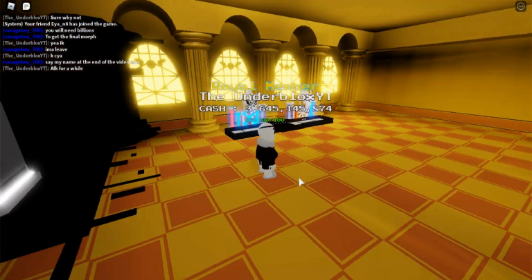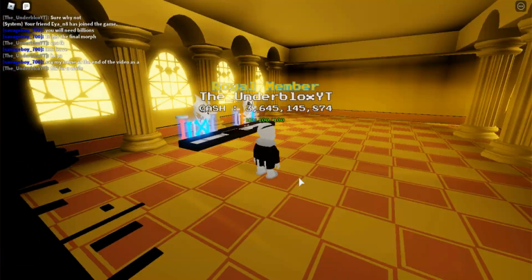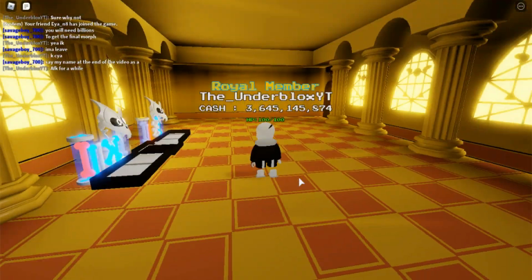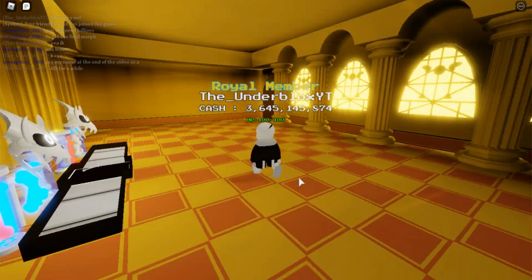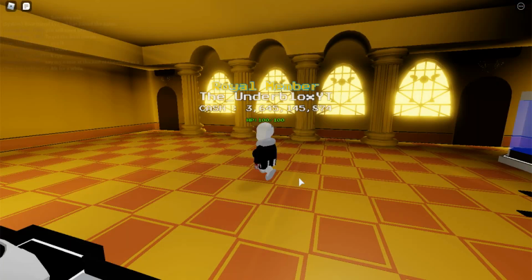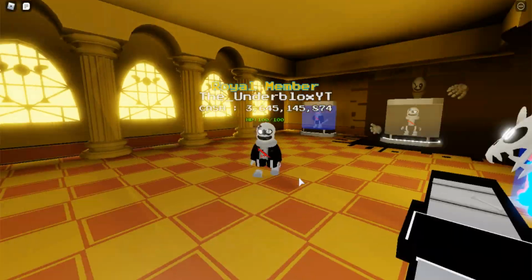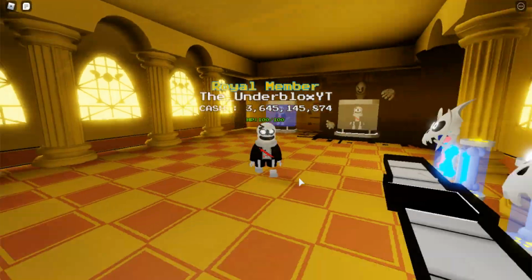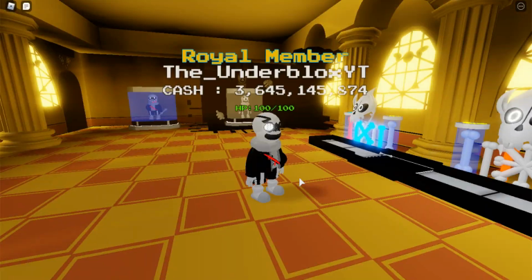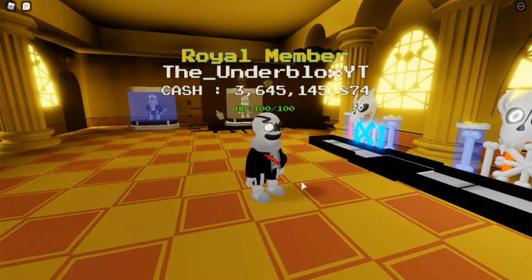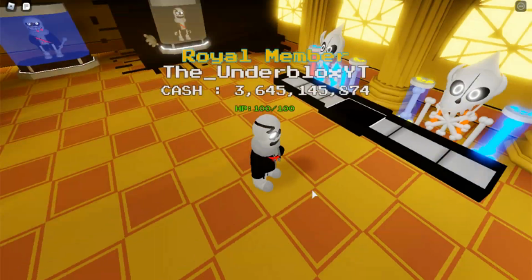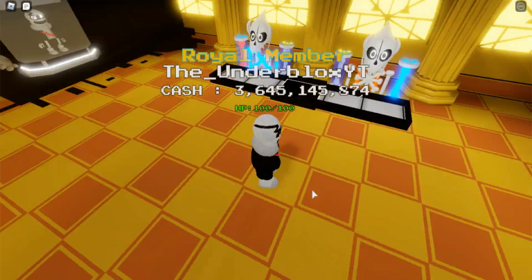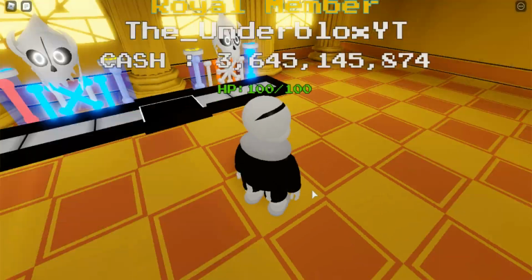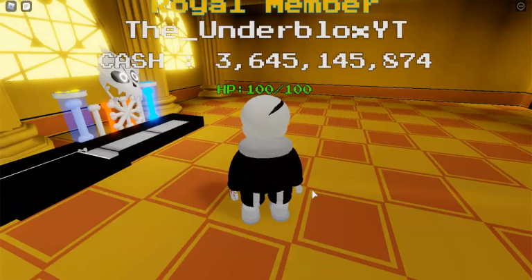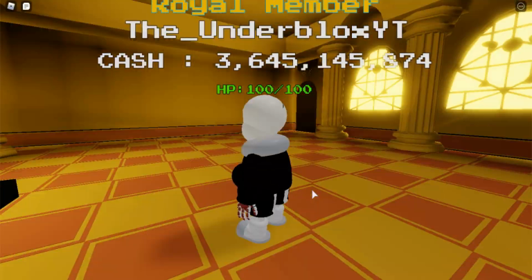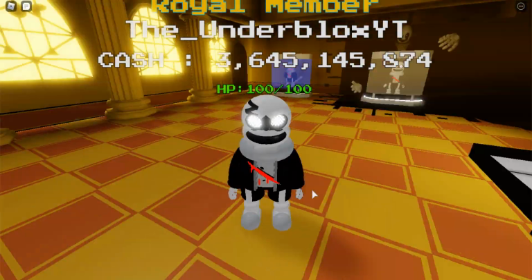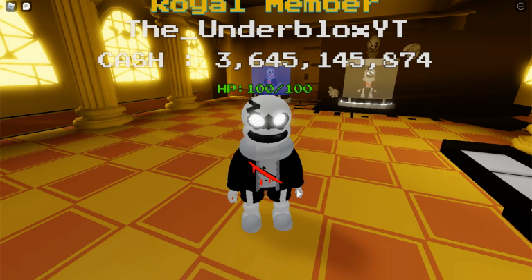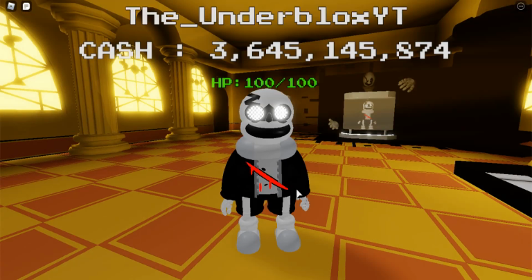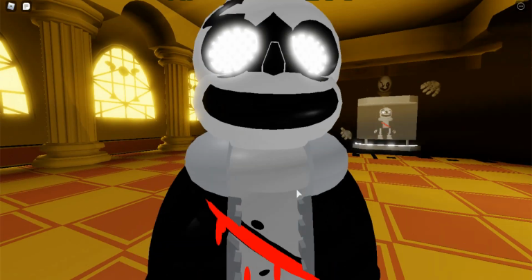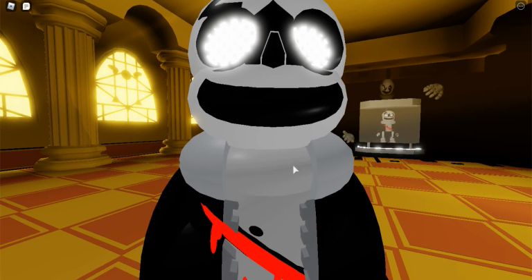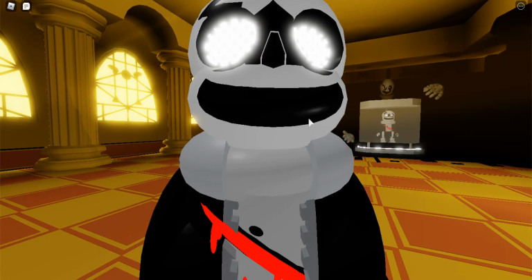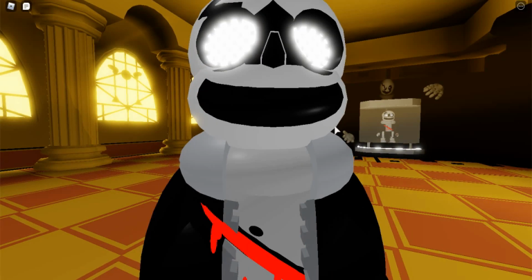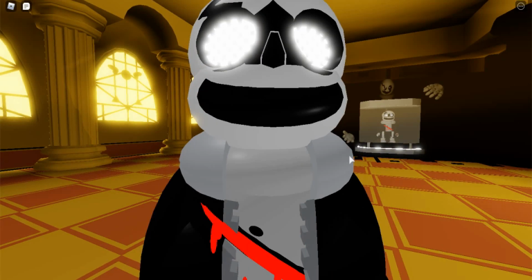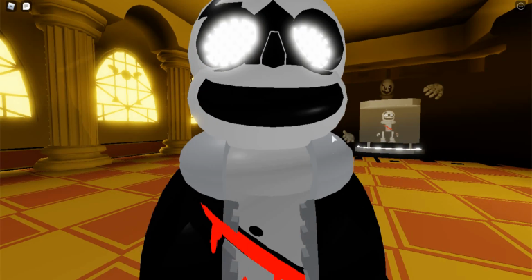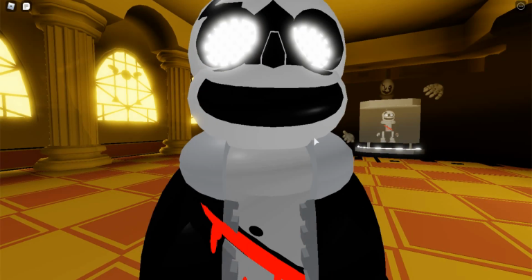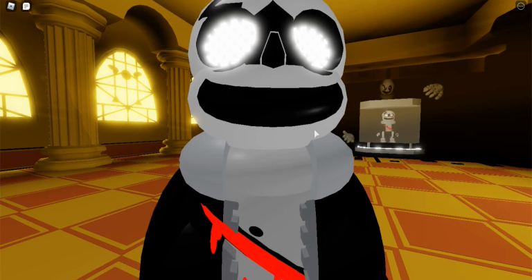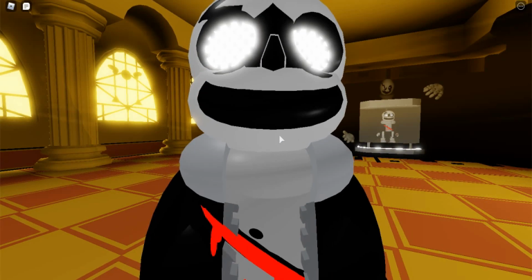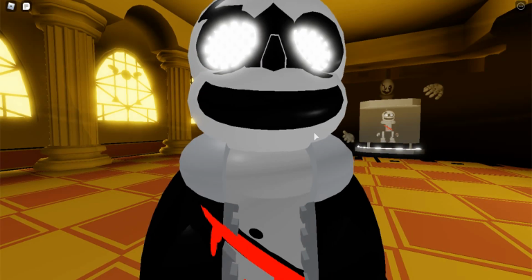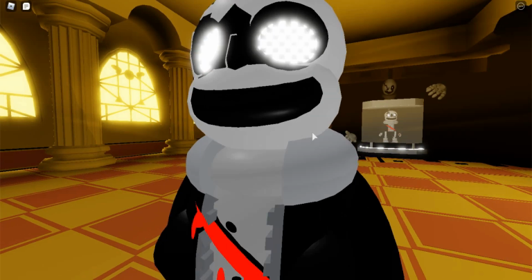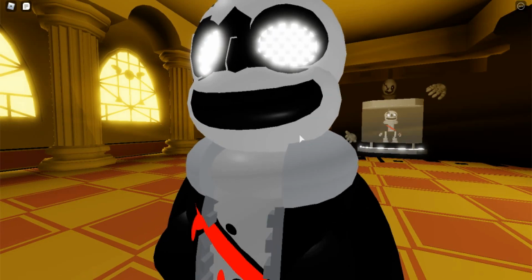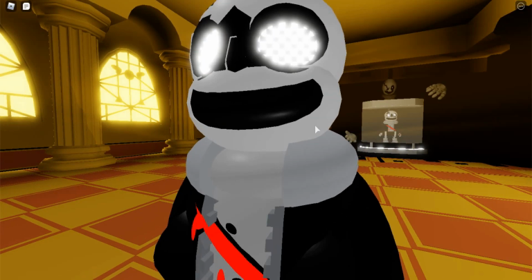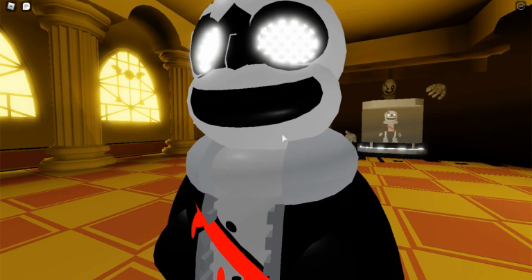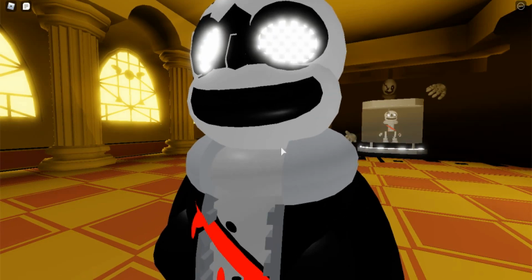We're back with Gaster. So yeah, this is the entirety of the second floor. He's got a little crack on his skull and his blood thing is gone.